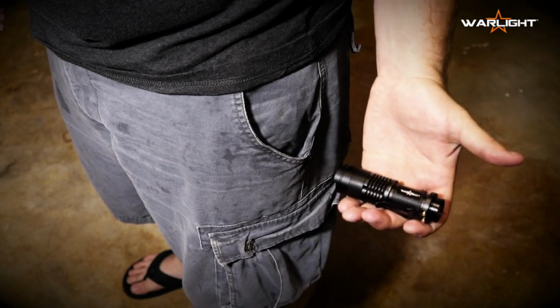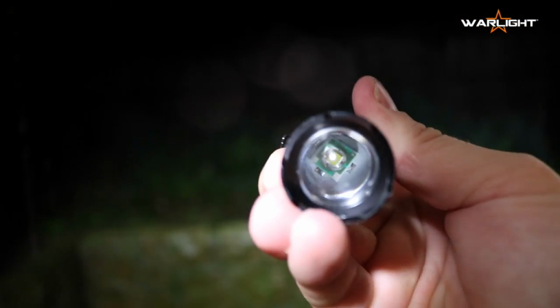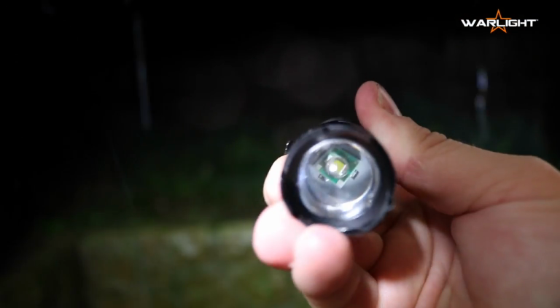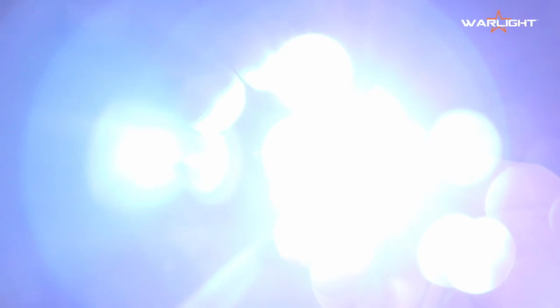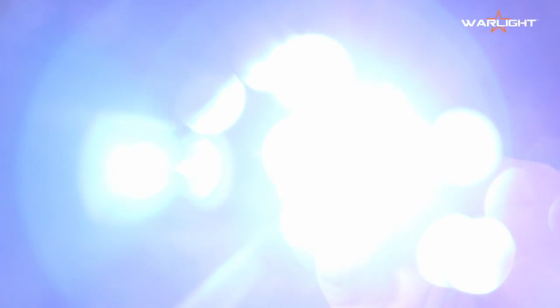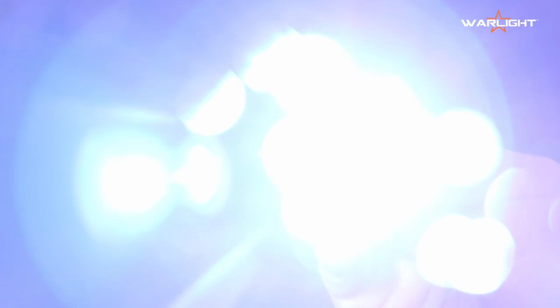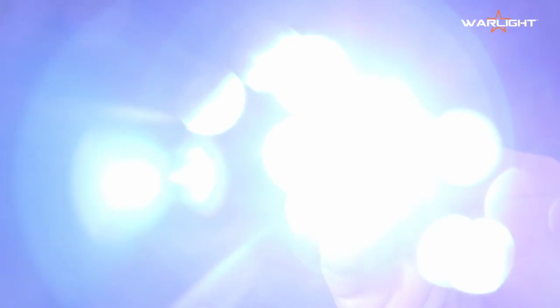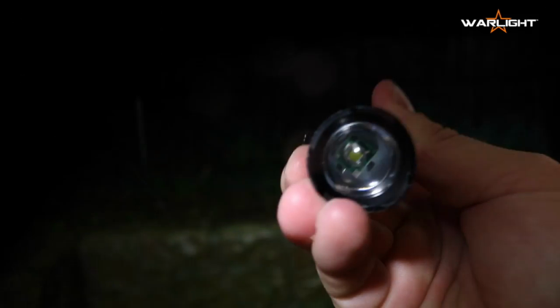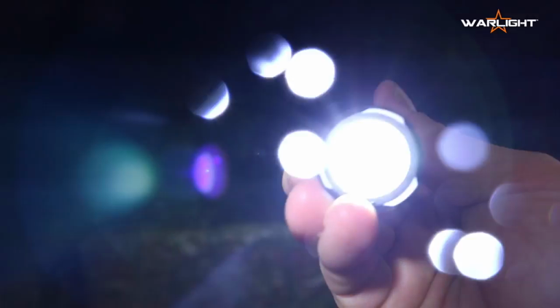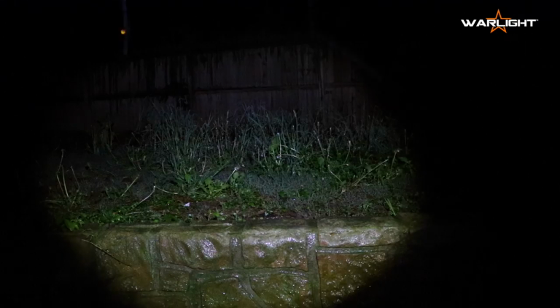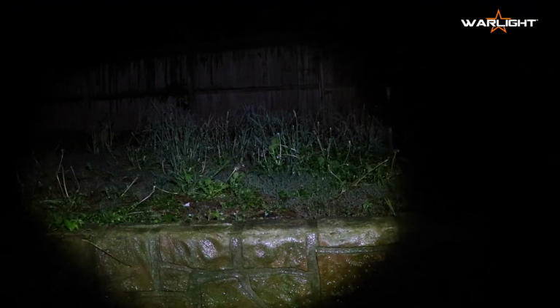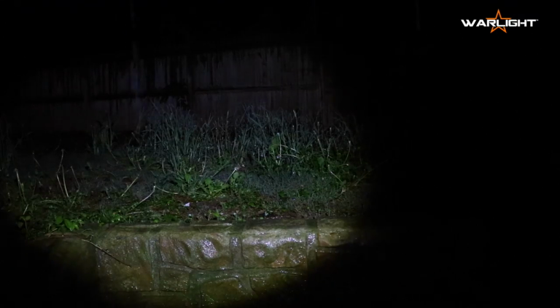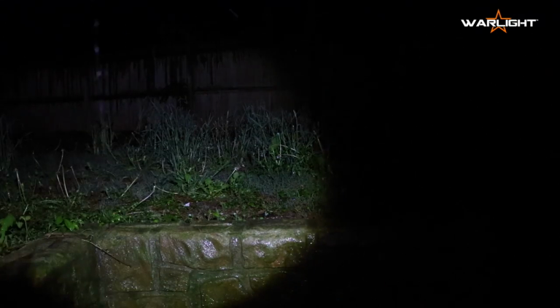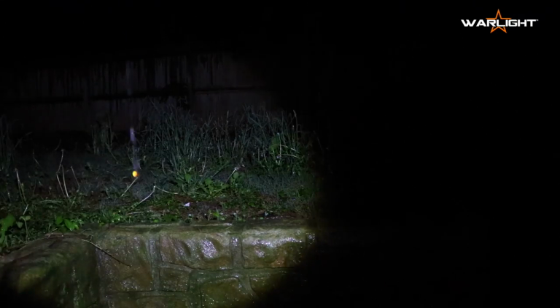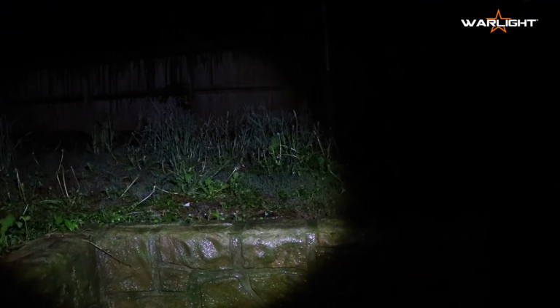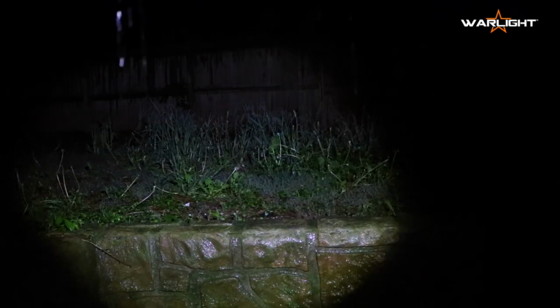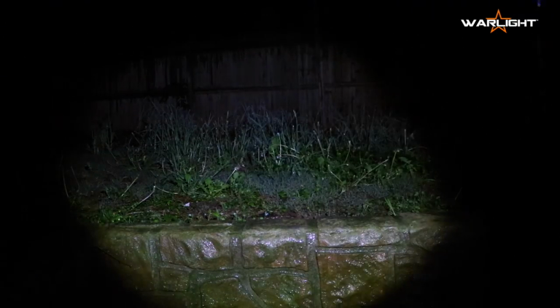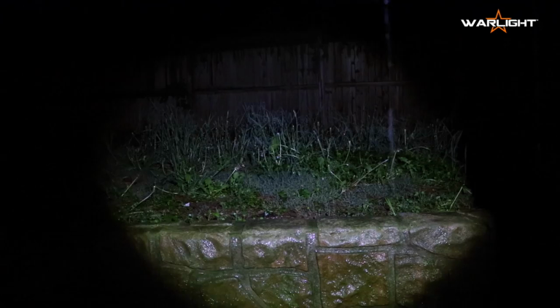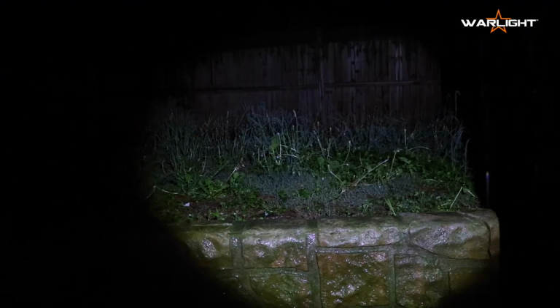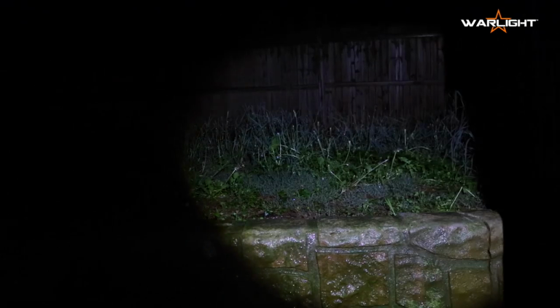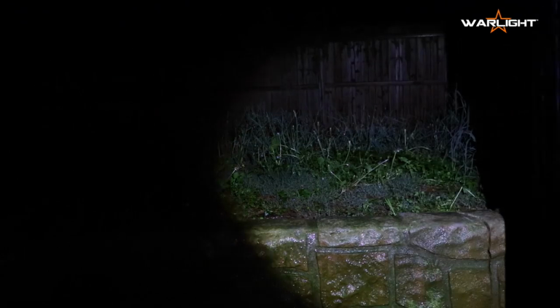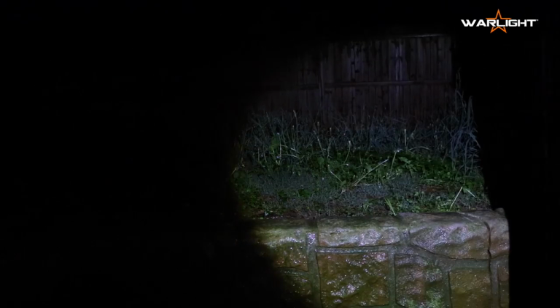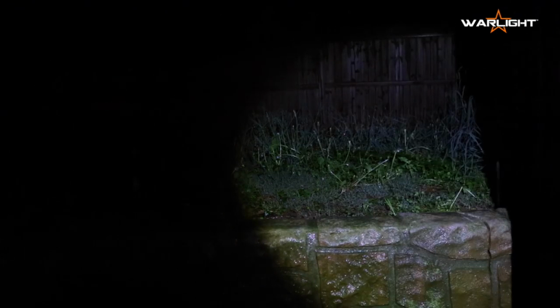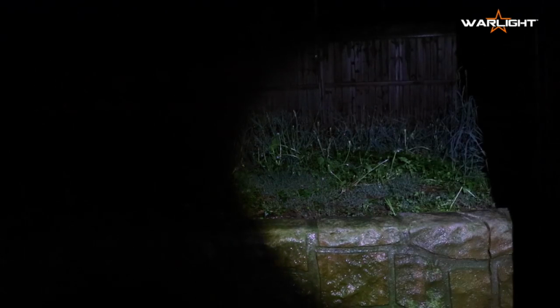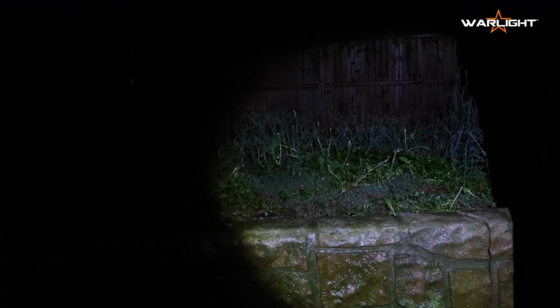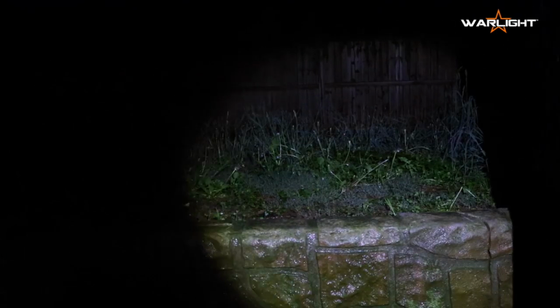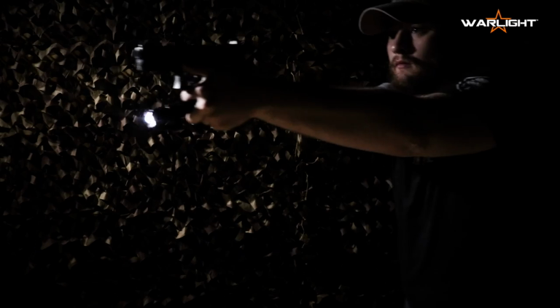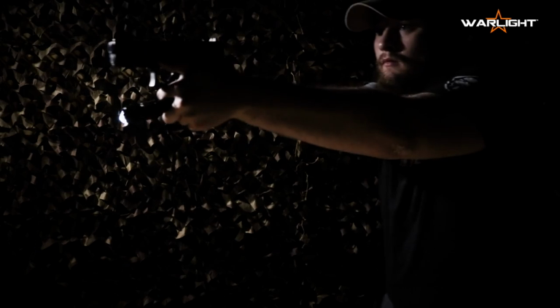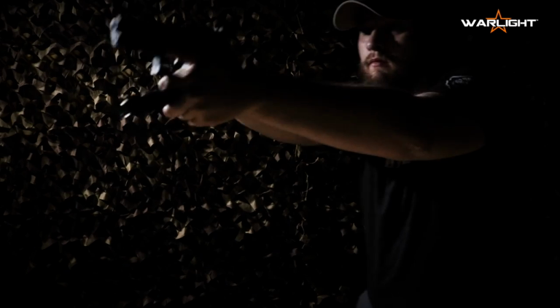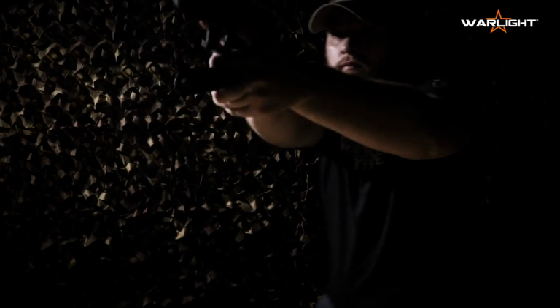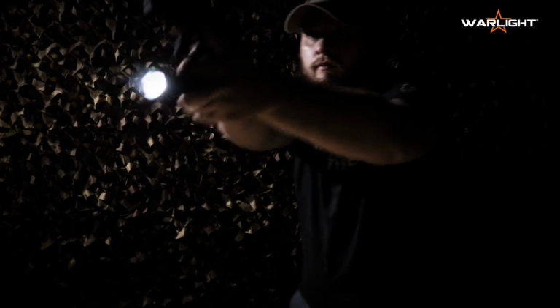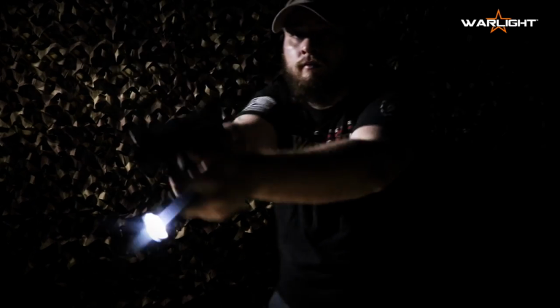You can enhance your EDC, stay safe, and illuminate the night with high, low, and even a strobe mode to disorient intruders.